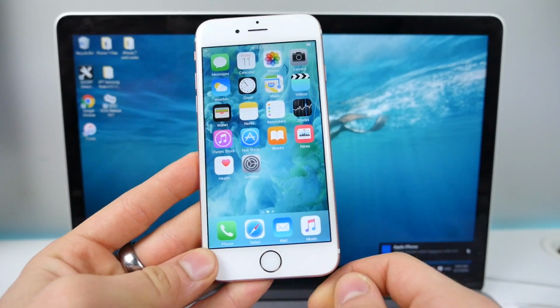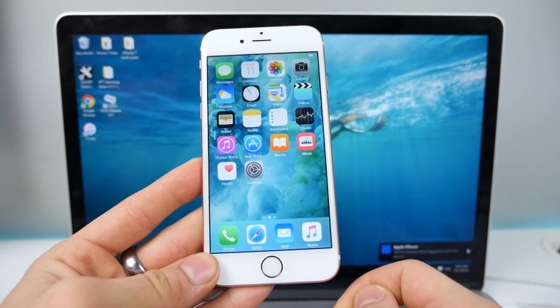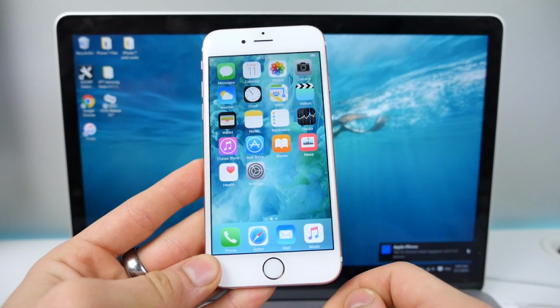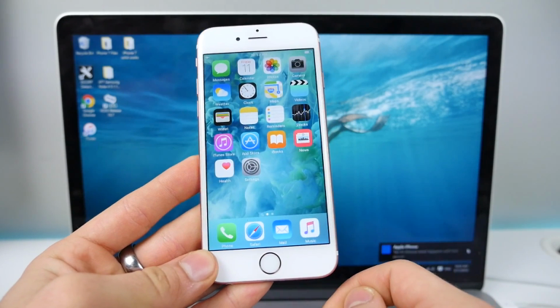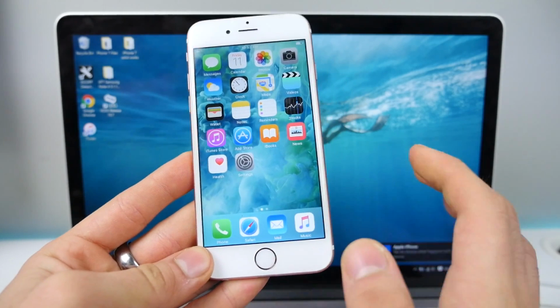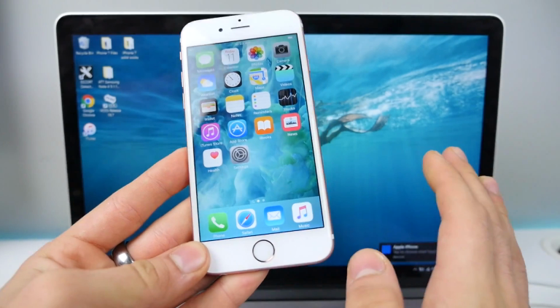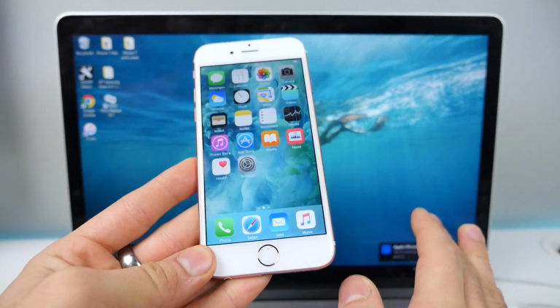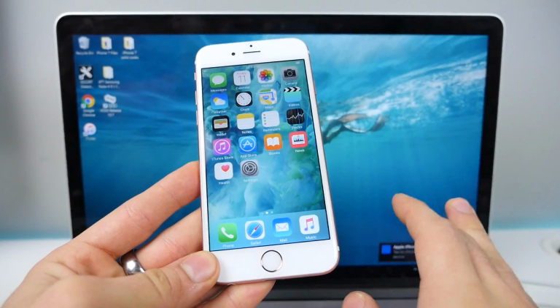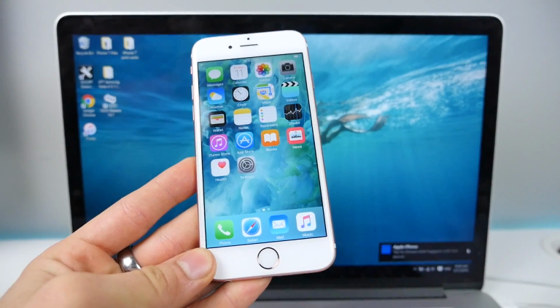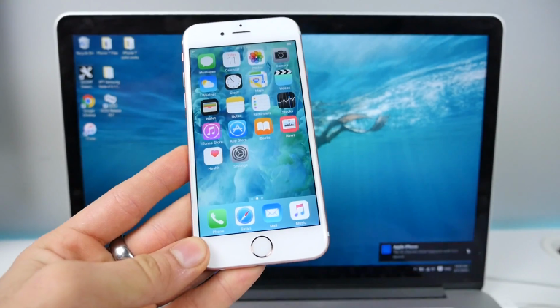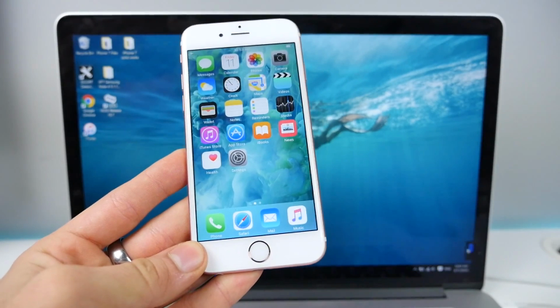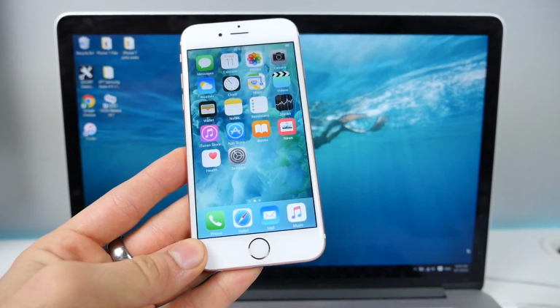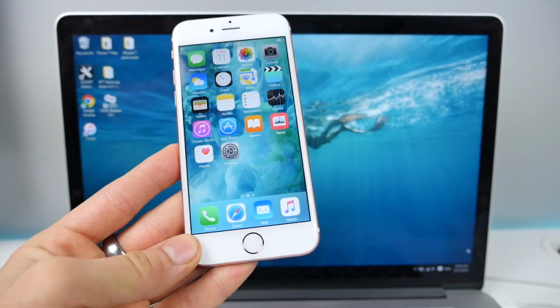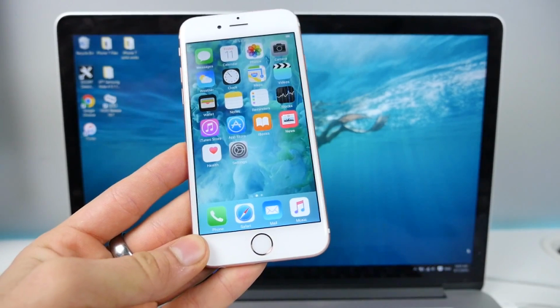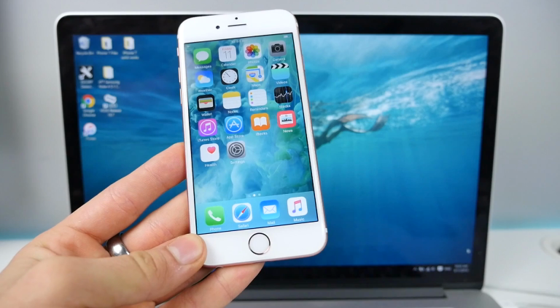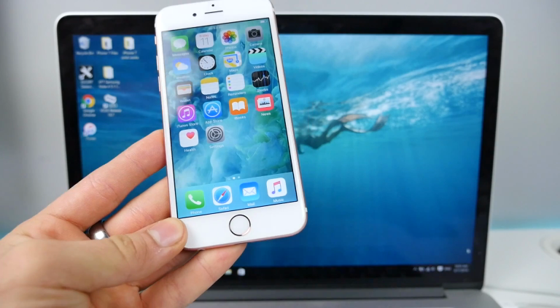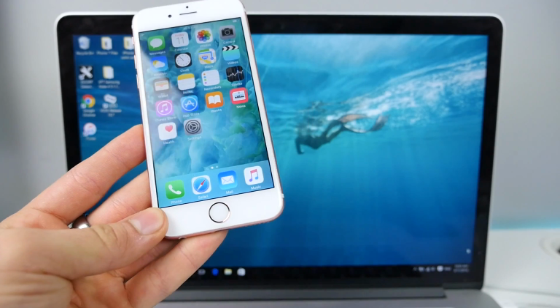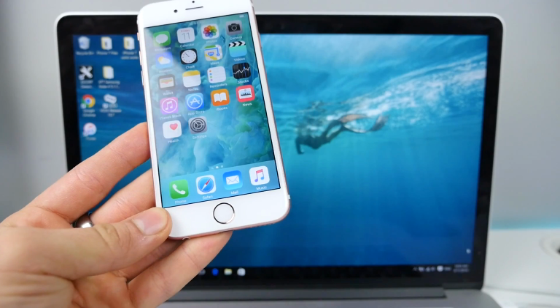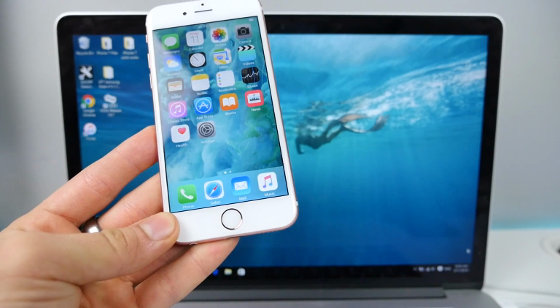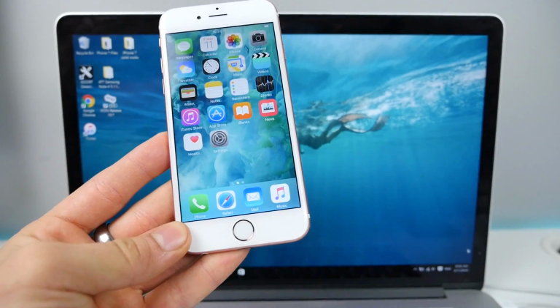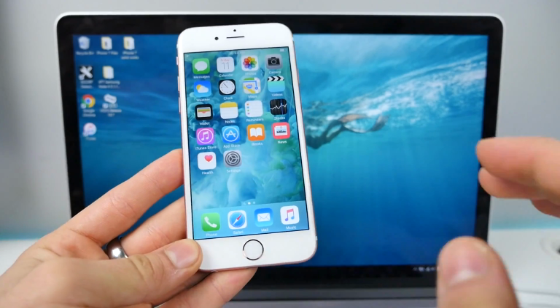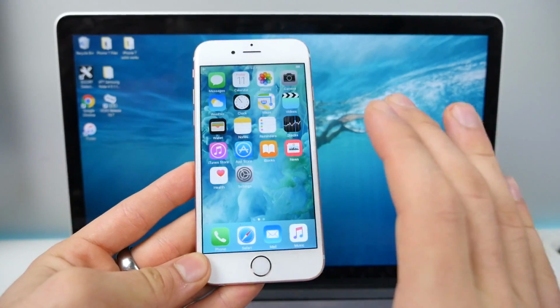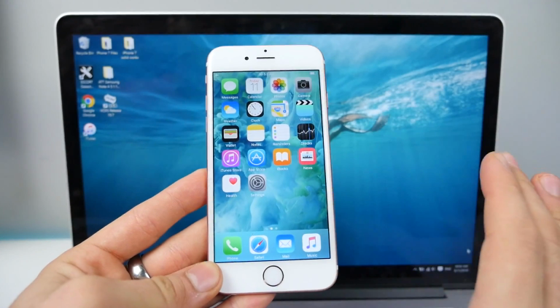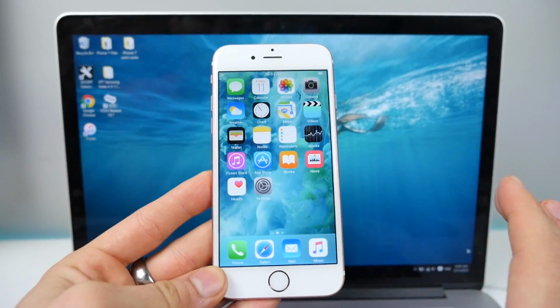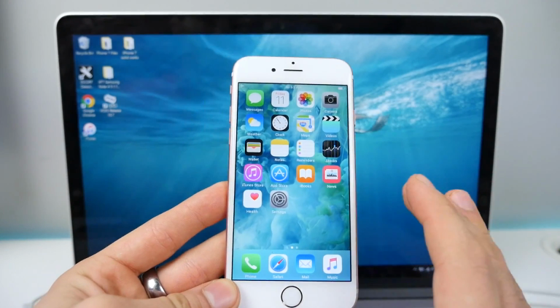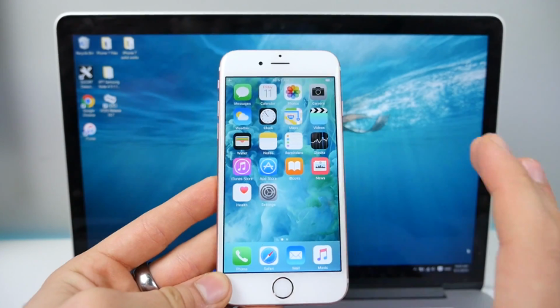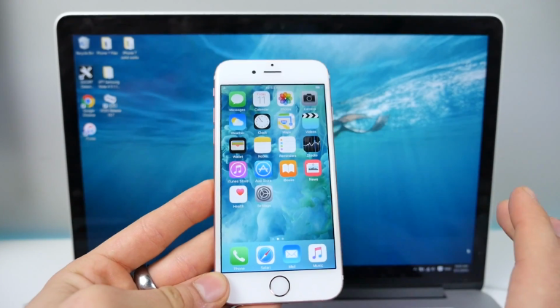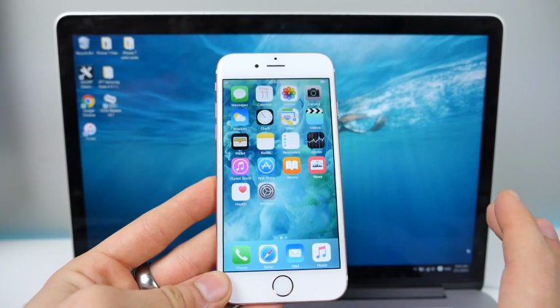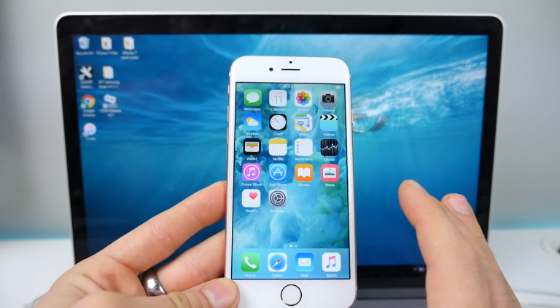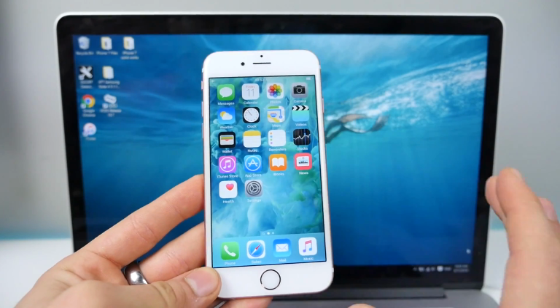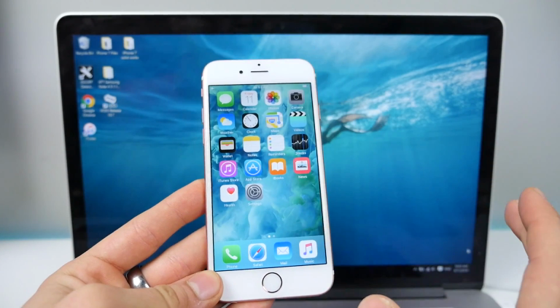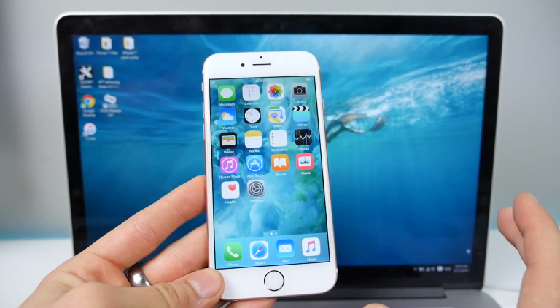It's been a while since I've shown you guys how to do anything jailbreak-related. That's why I'm so excited — even for this, I'll take whatever I can get.